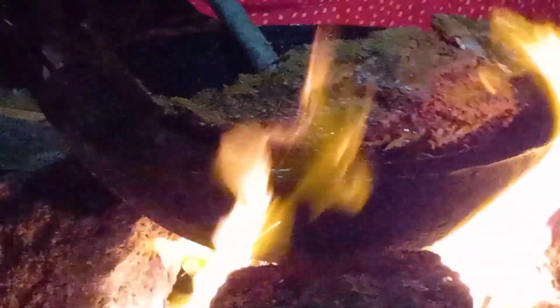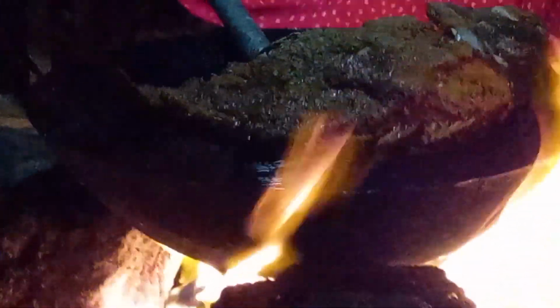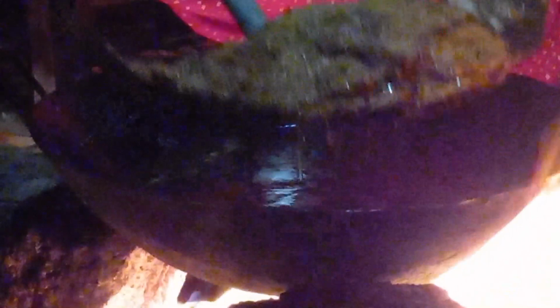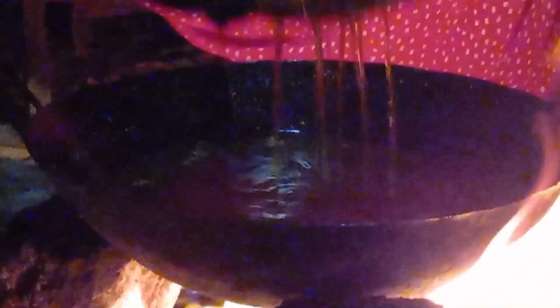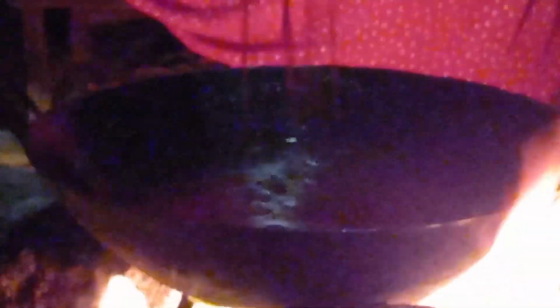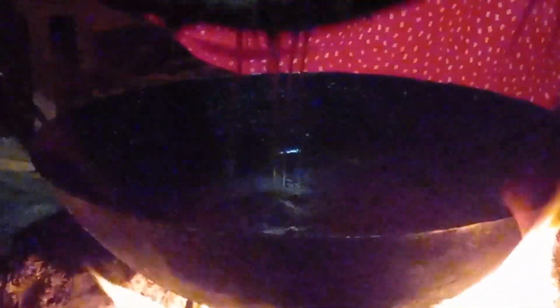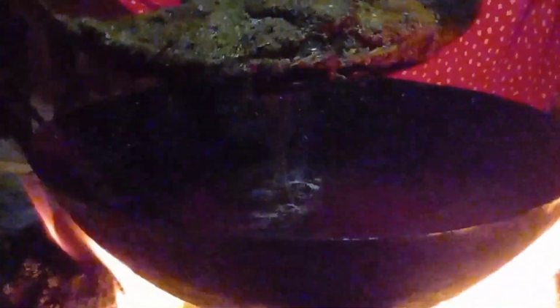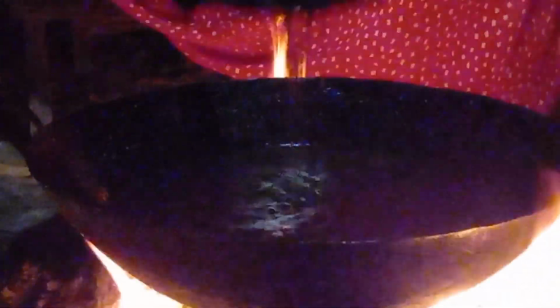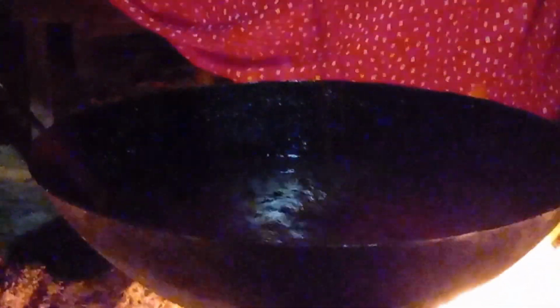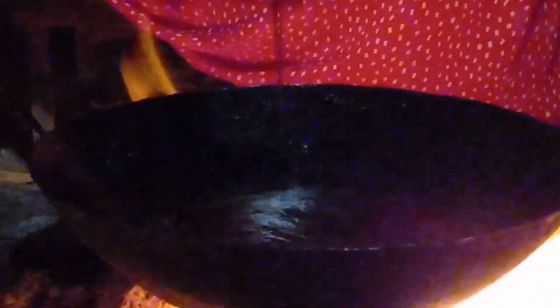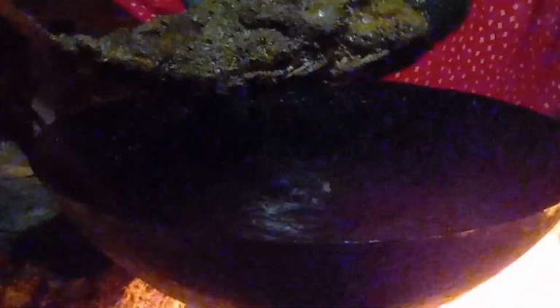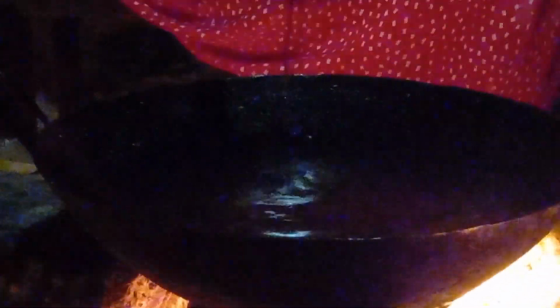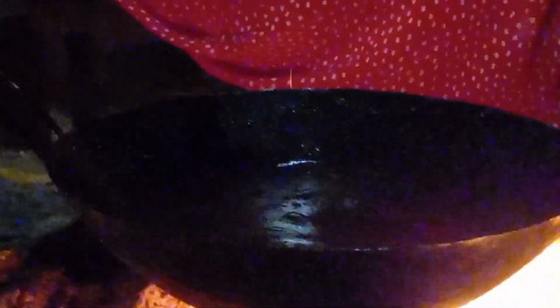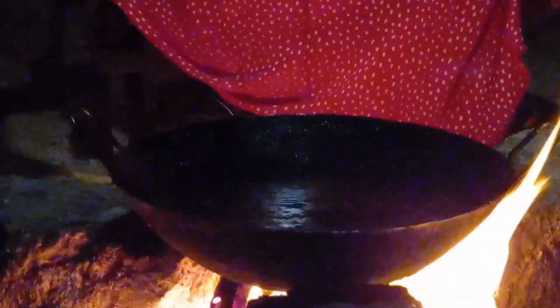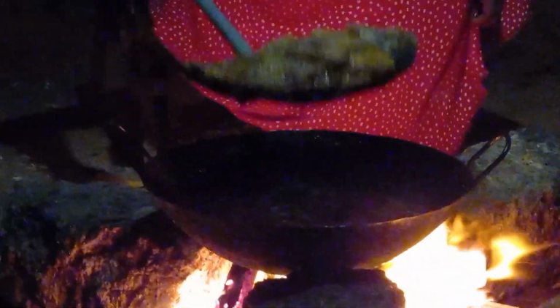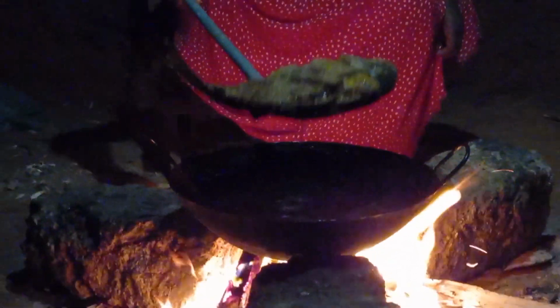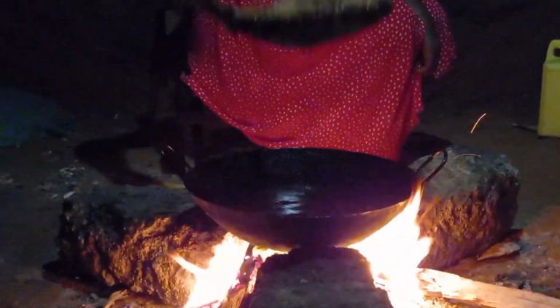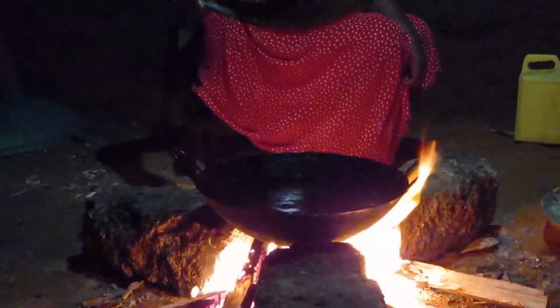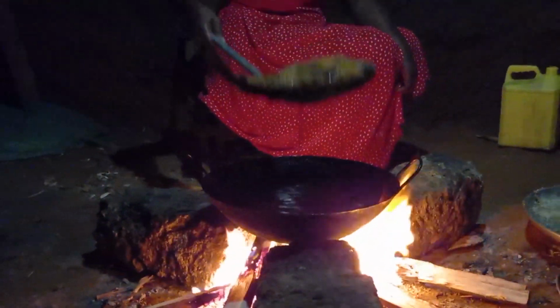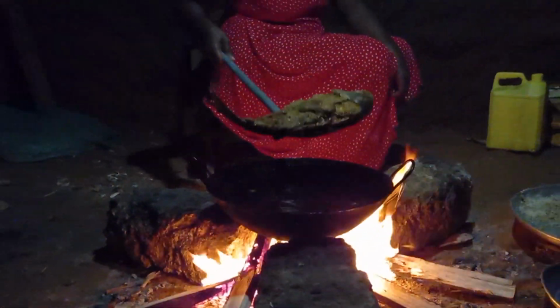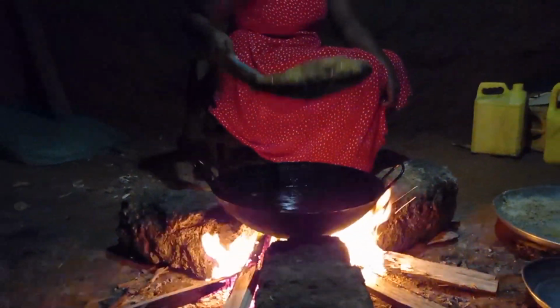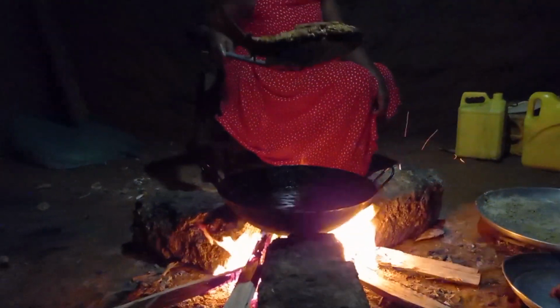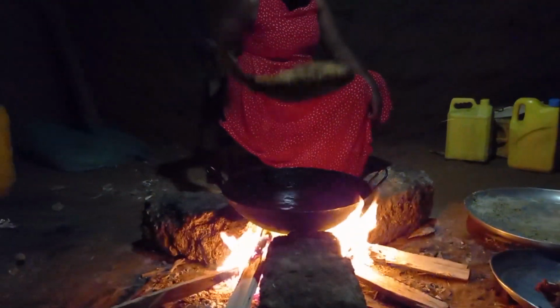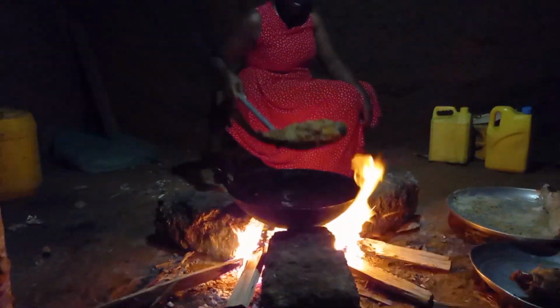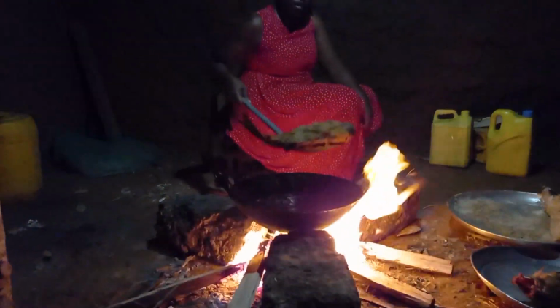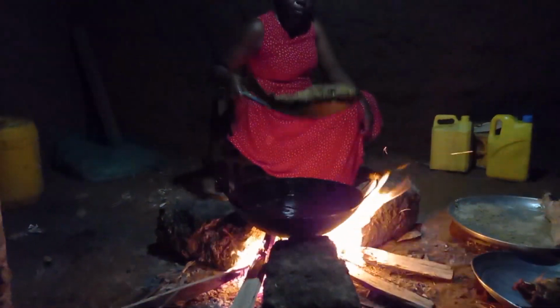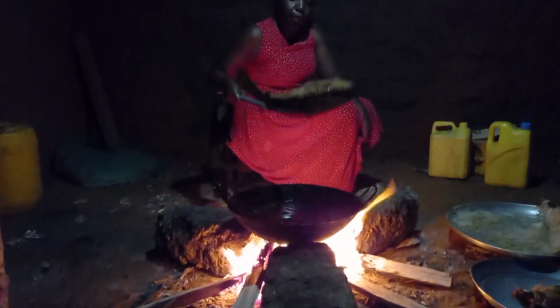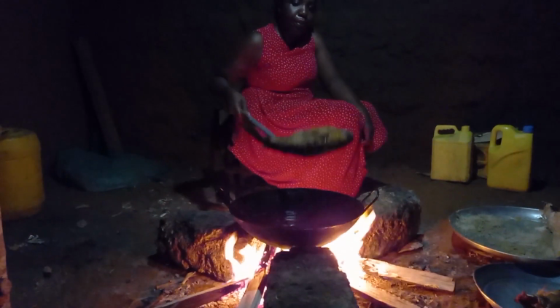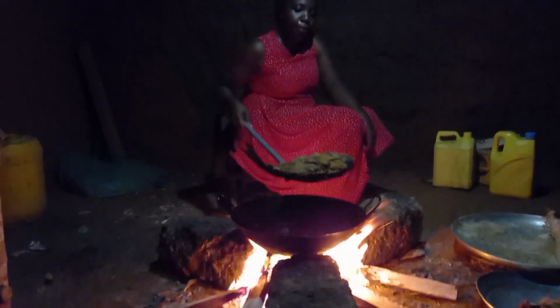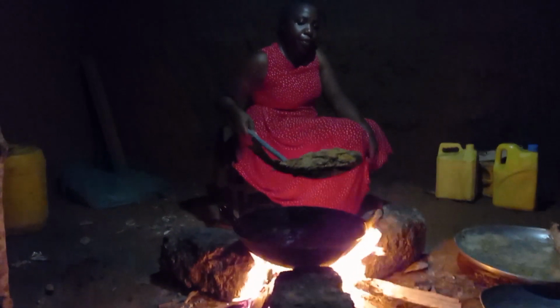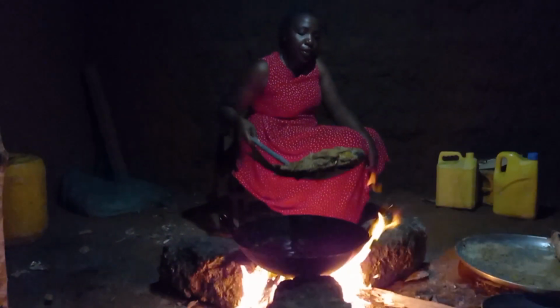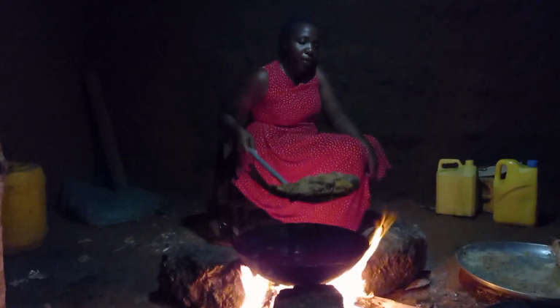This will have to continue till we are done with the whole fish. Remember, we are in Giriama, along the coastal Kenya, Africa.